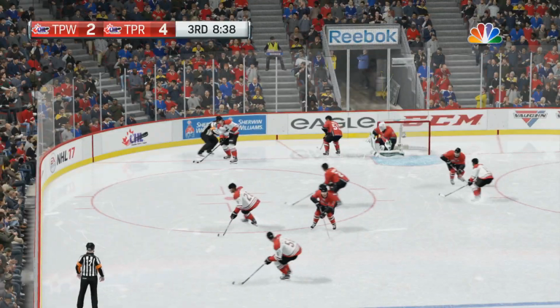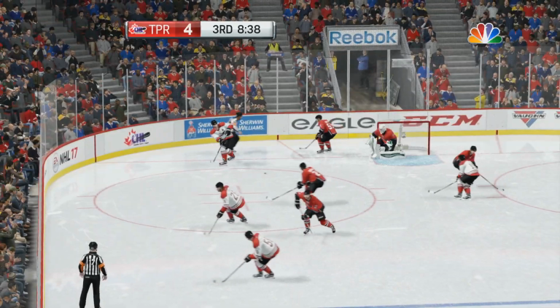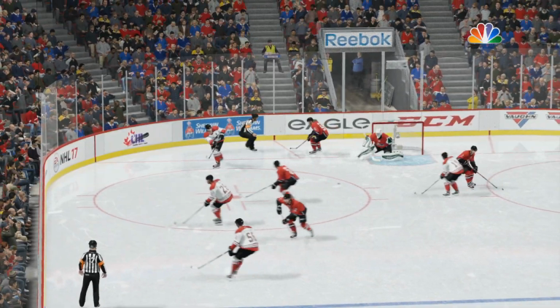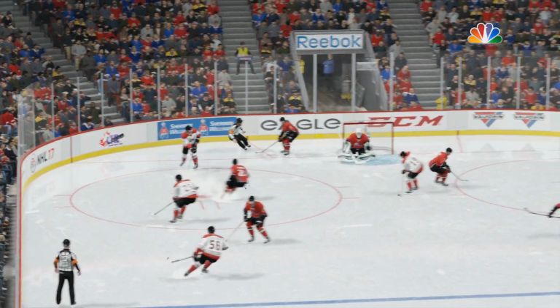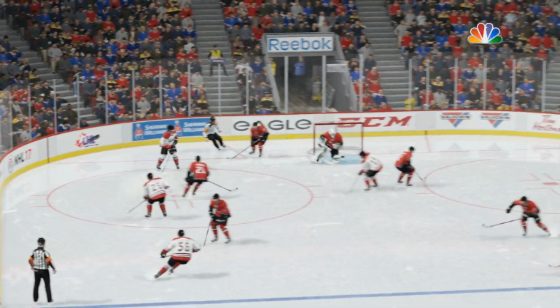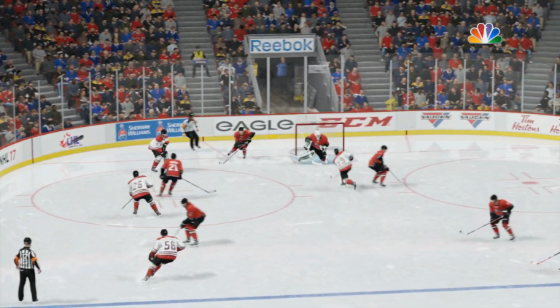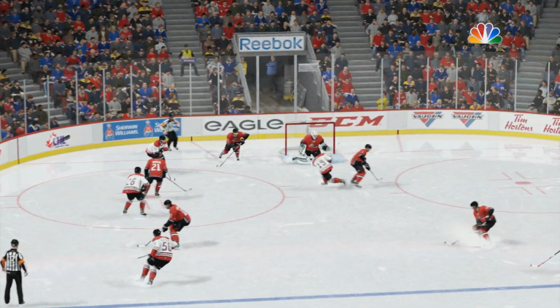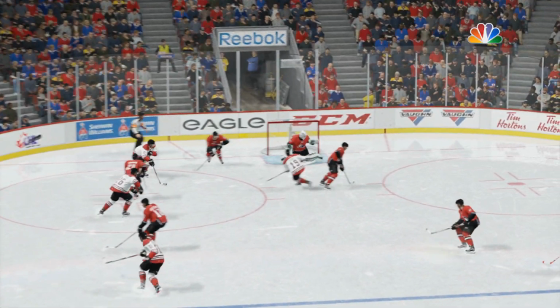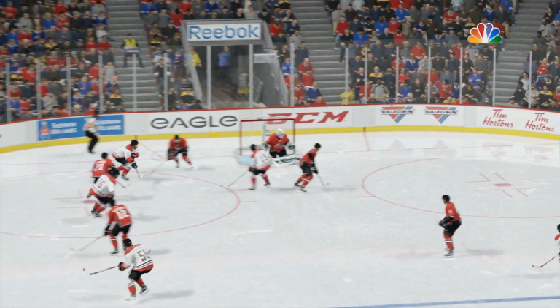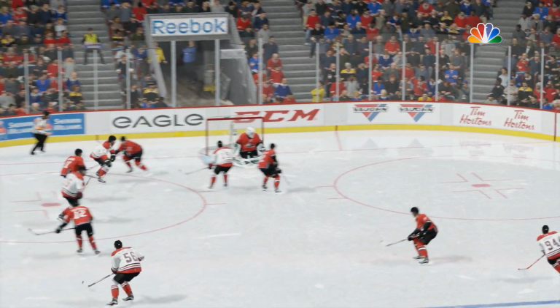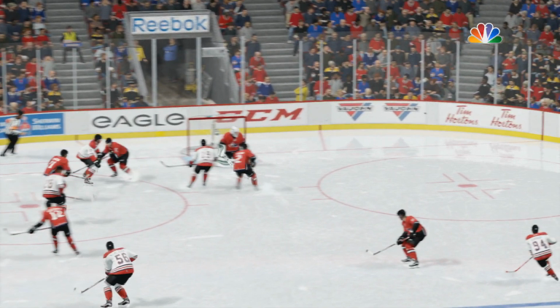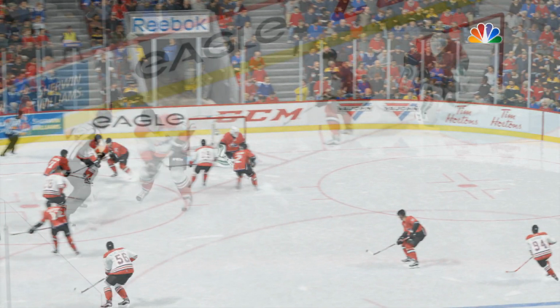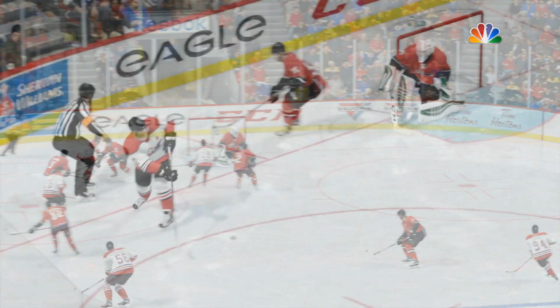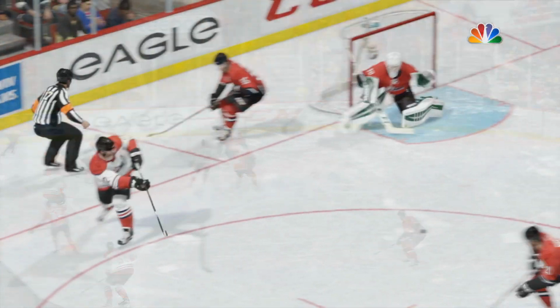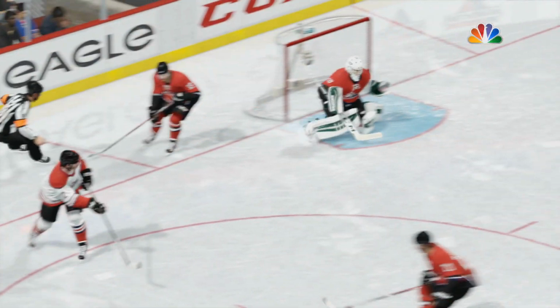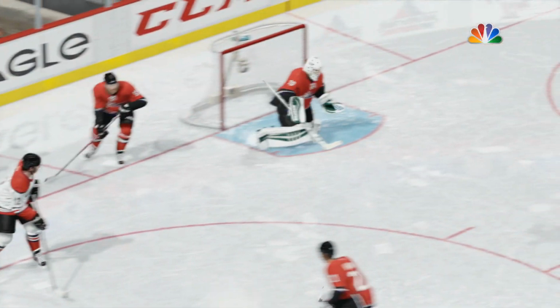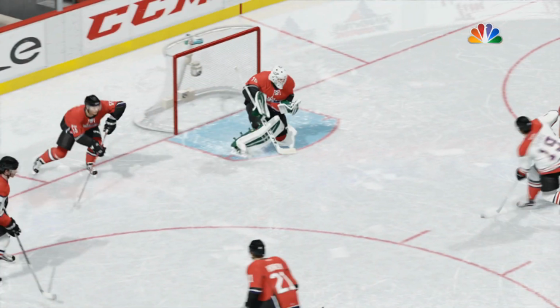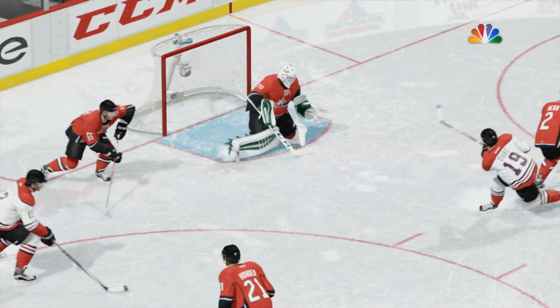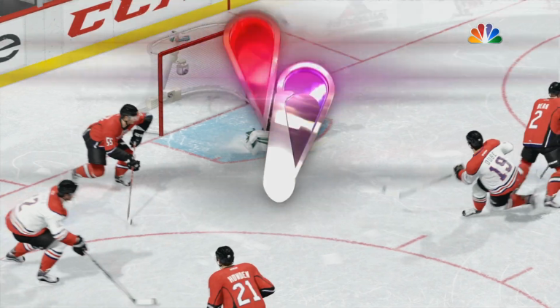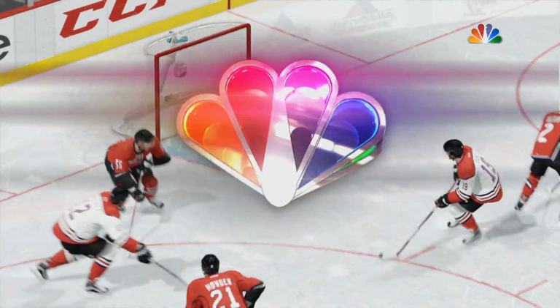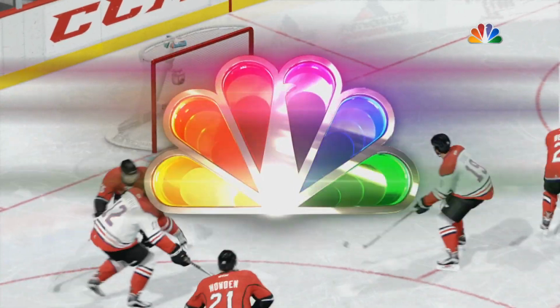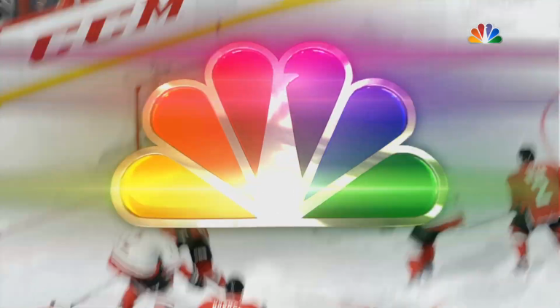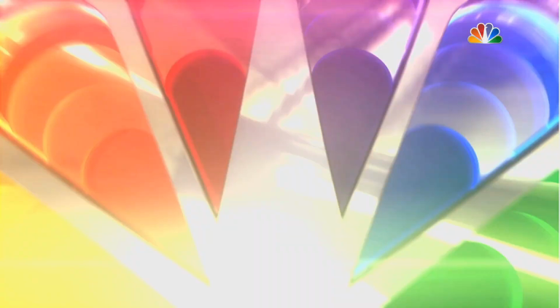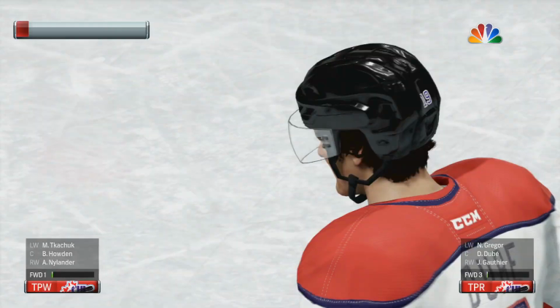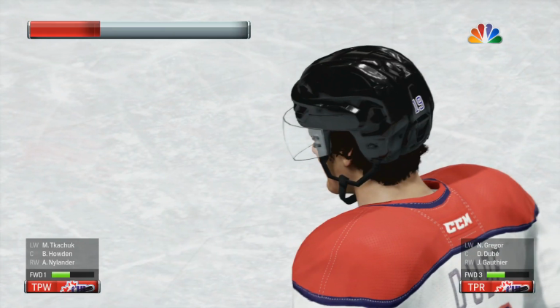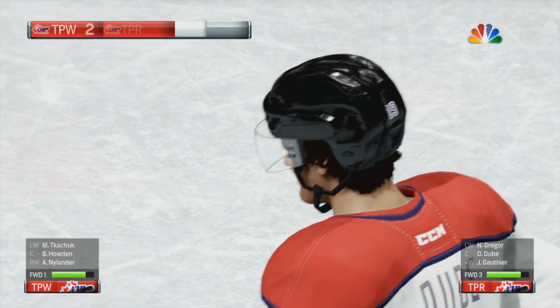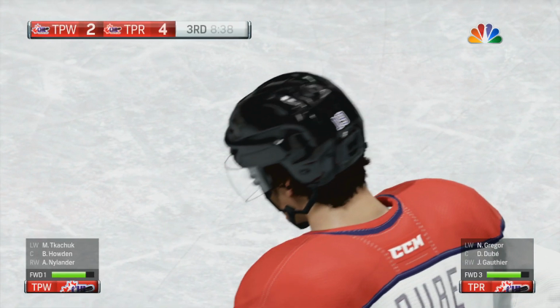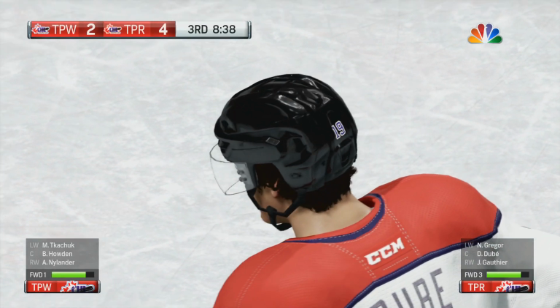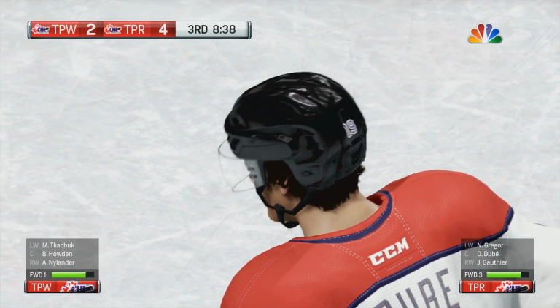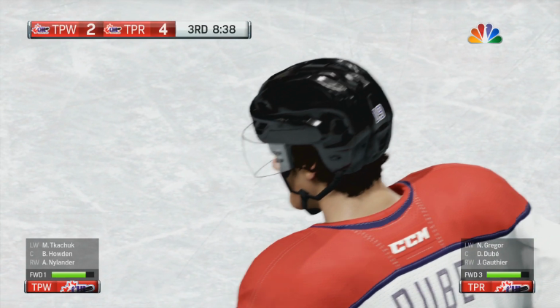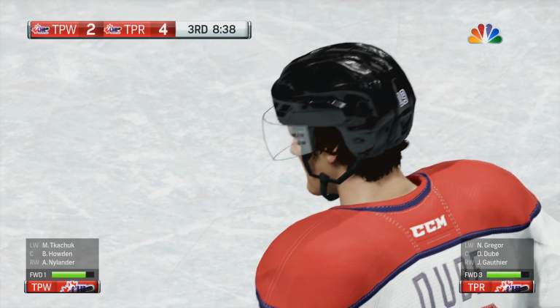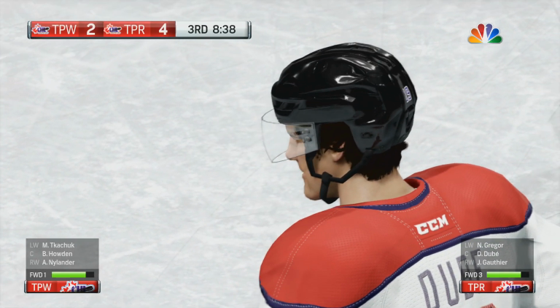Well, the shooter's pretty disappointed. He delivered that puck quickly, it was accurate, yet the goaltender was just better than him on the wrist shot.